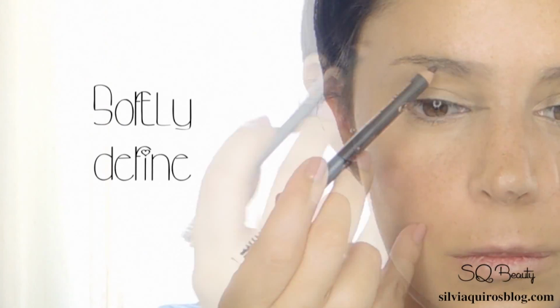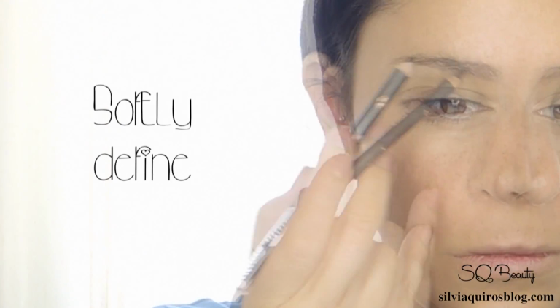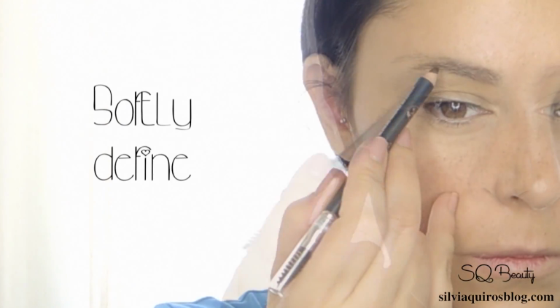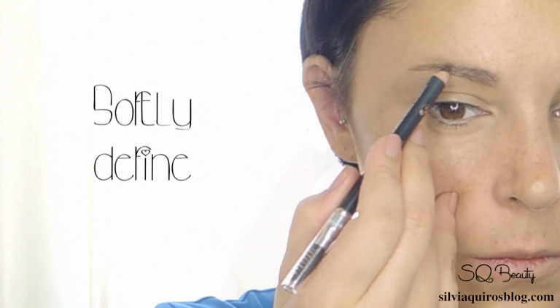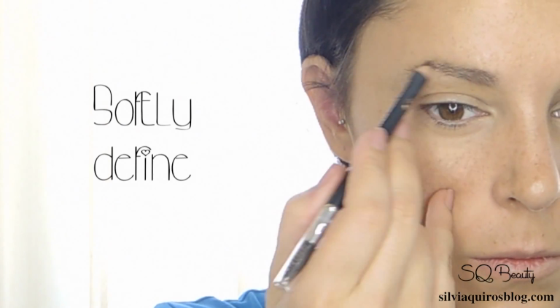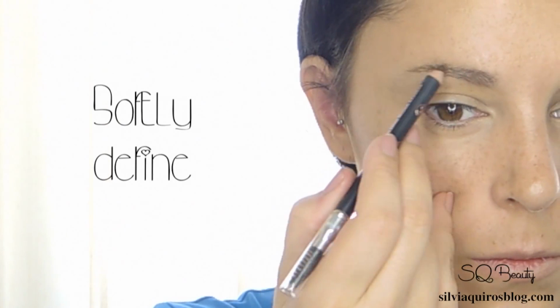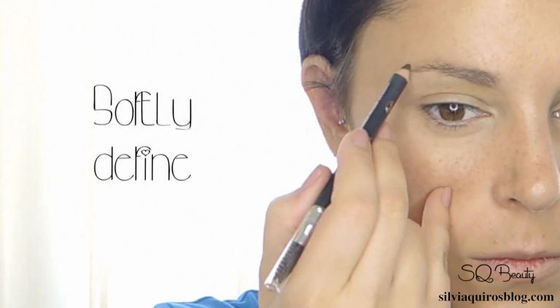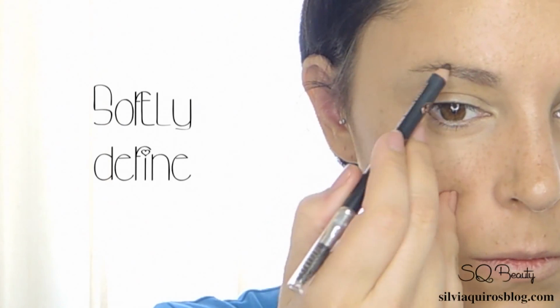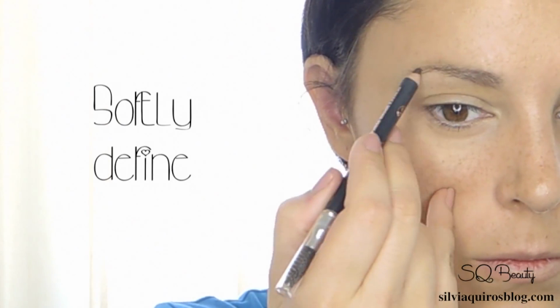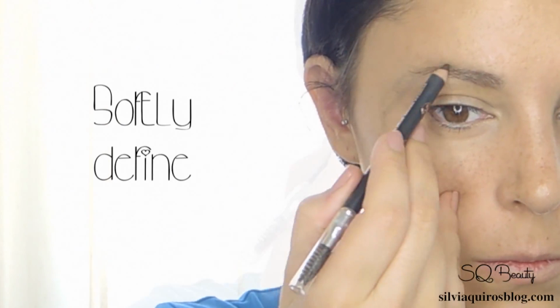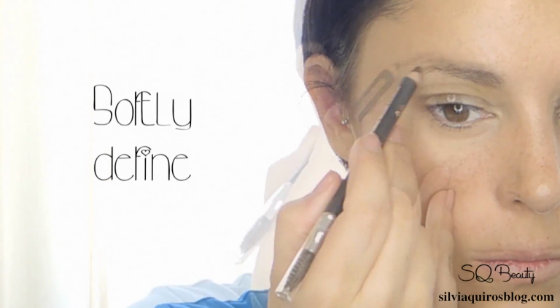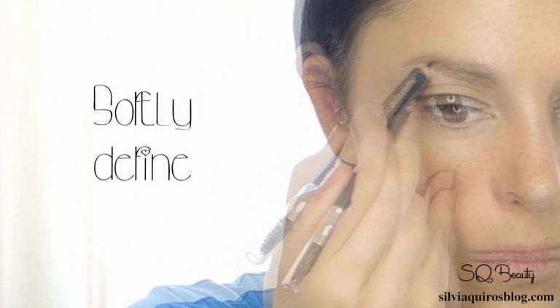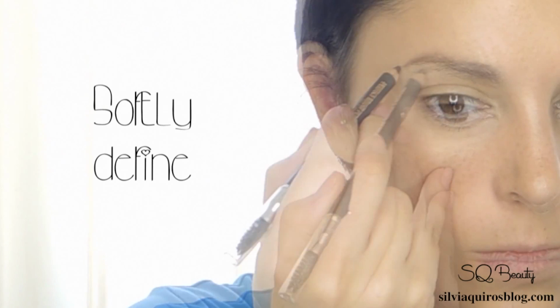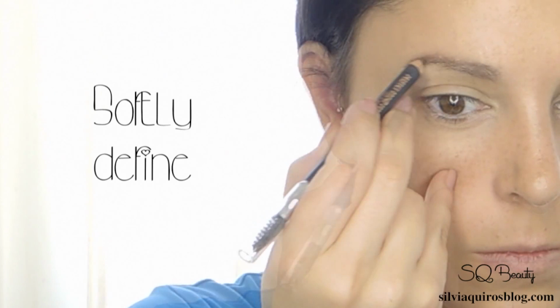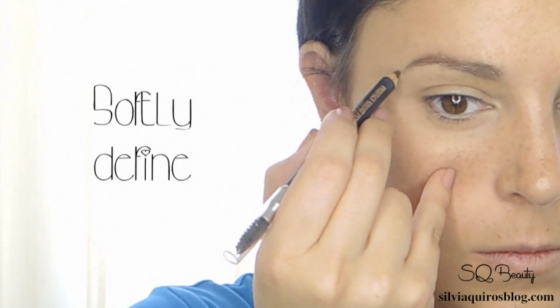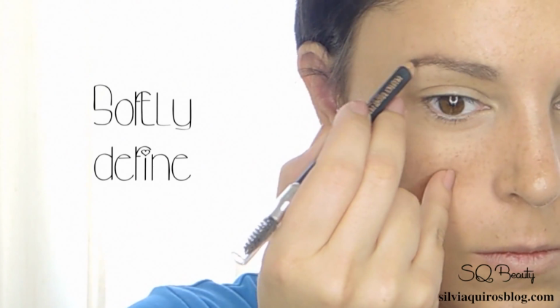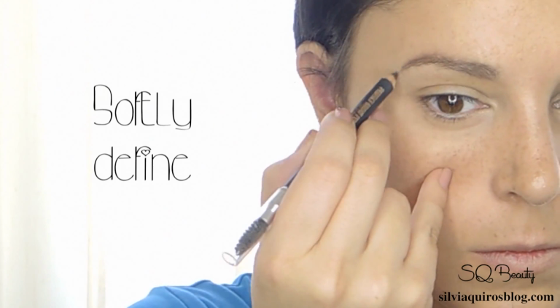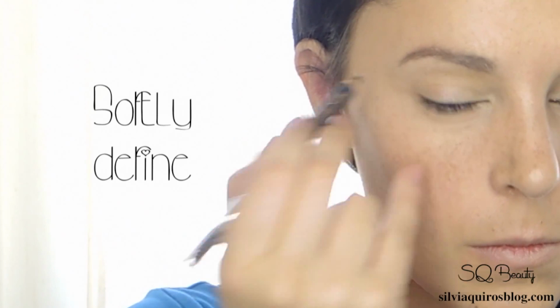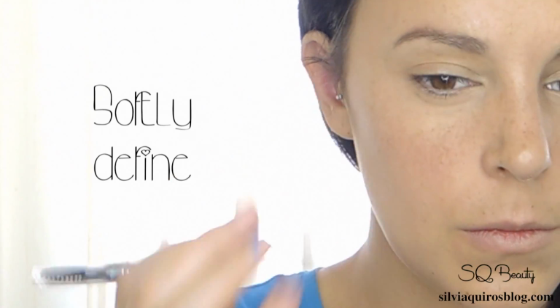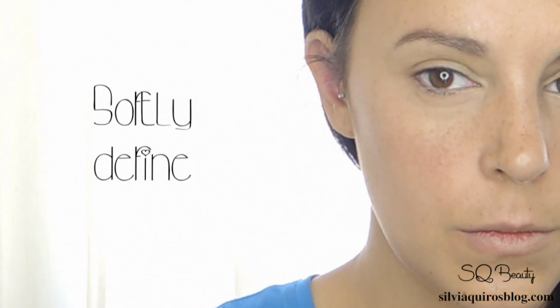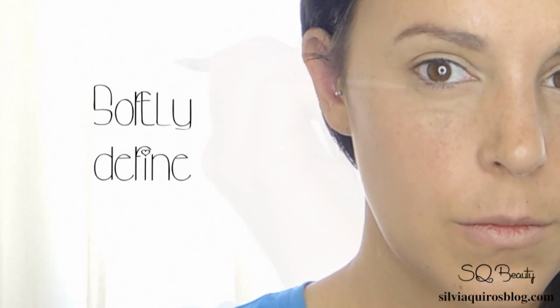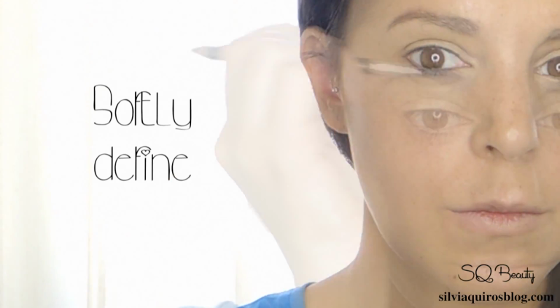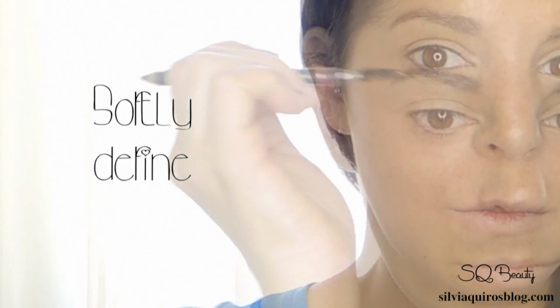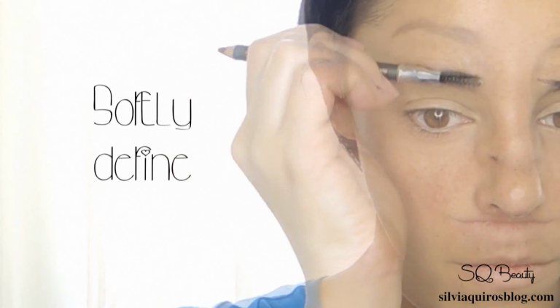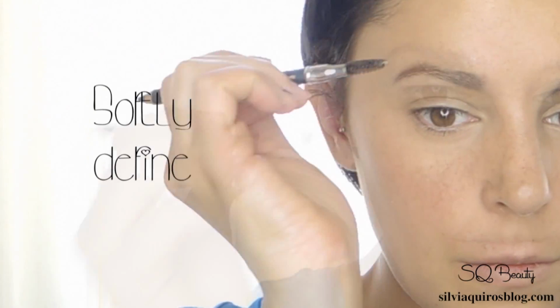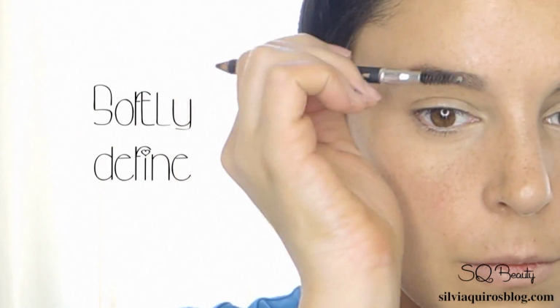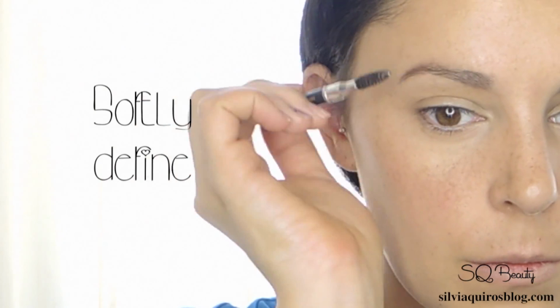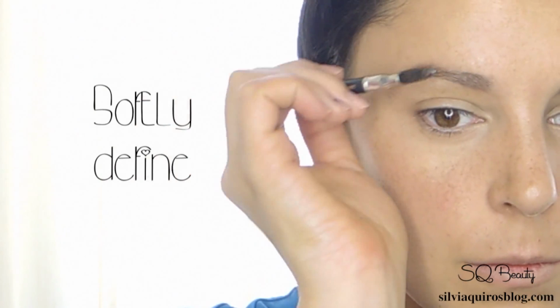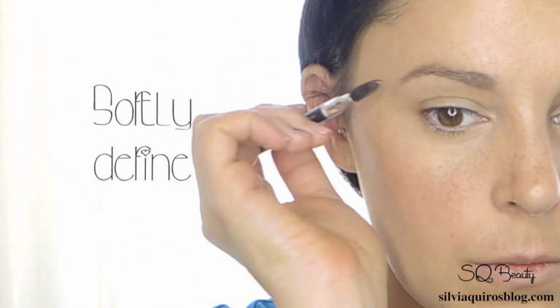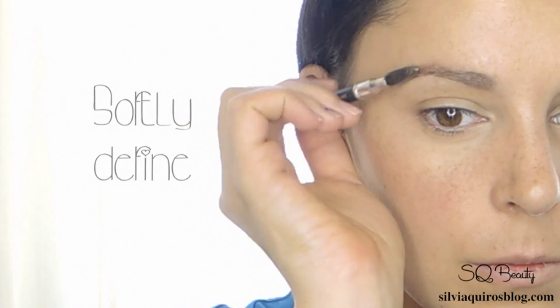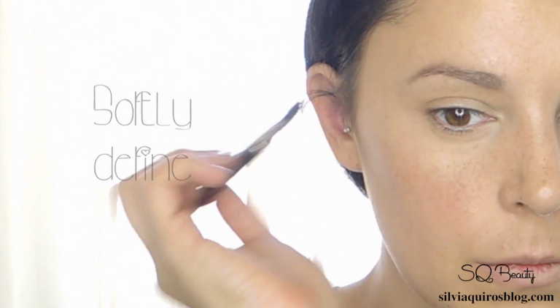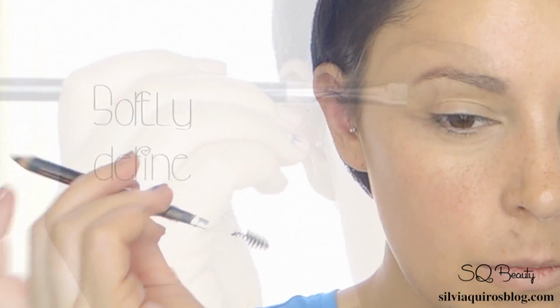If you want to know one of my secrets — I never go out on the street without having done my eyebrows.